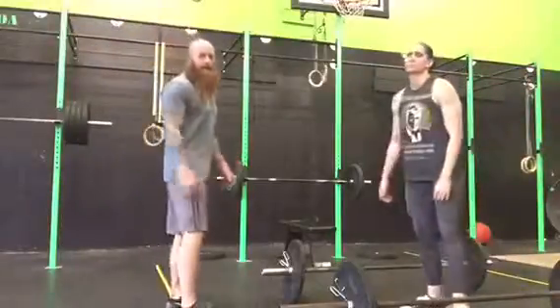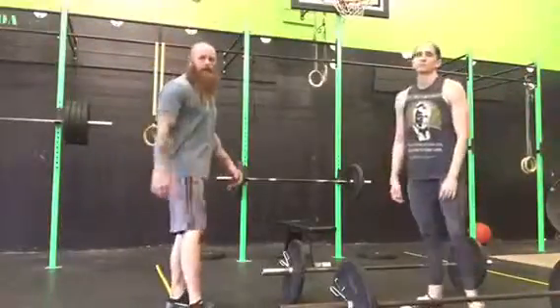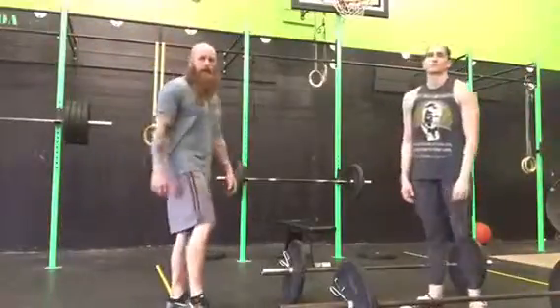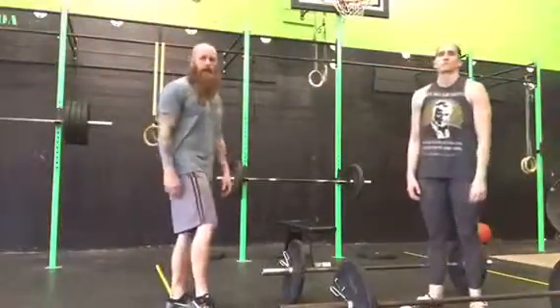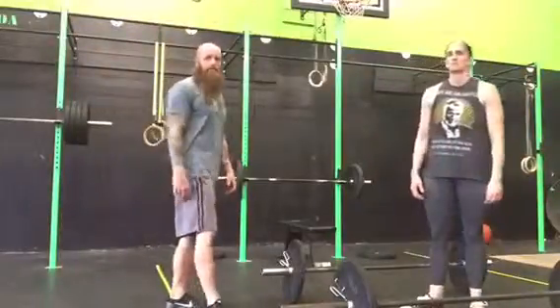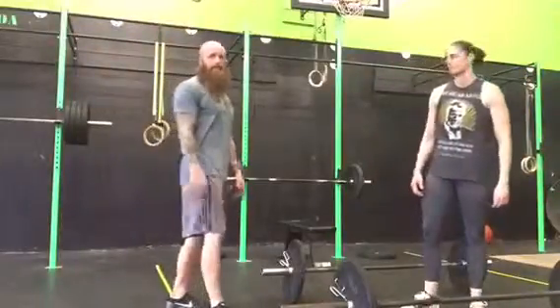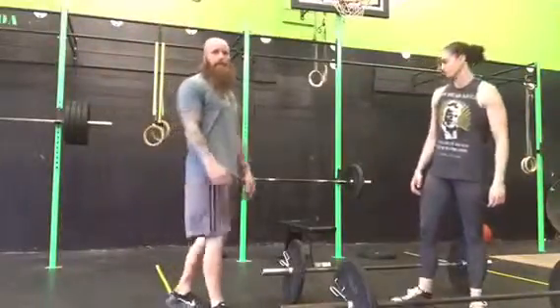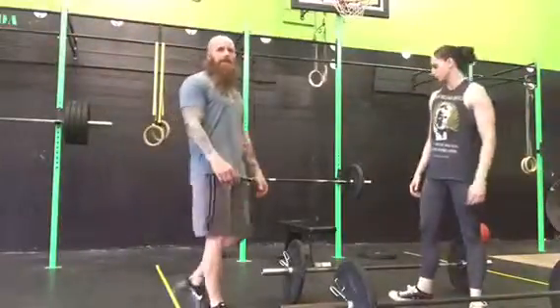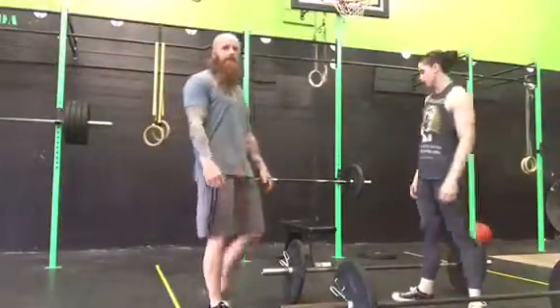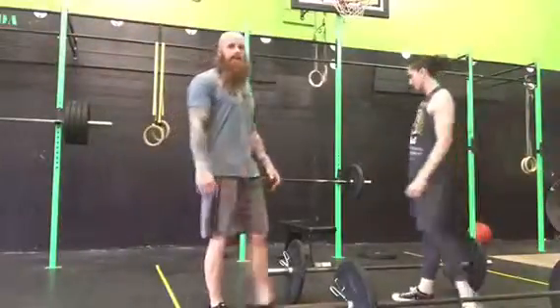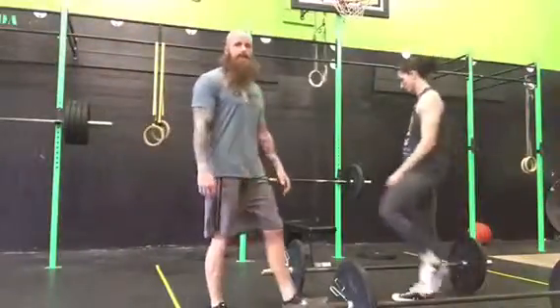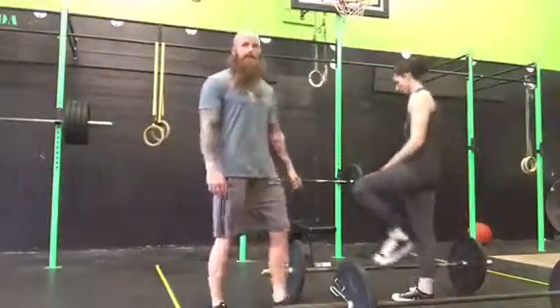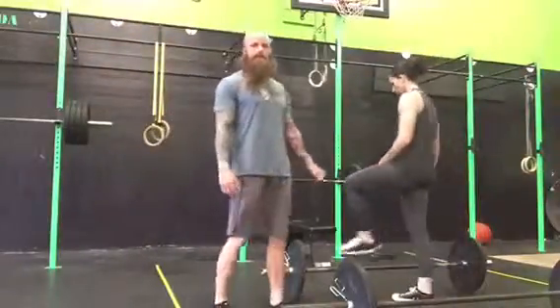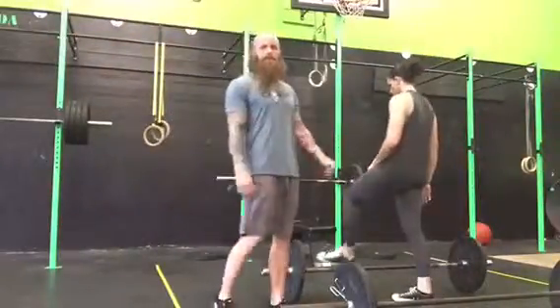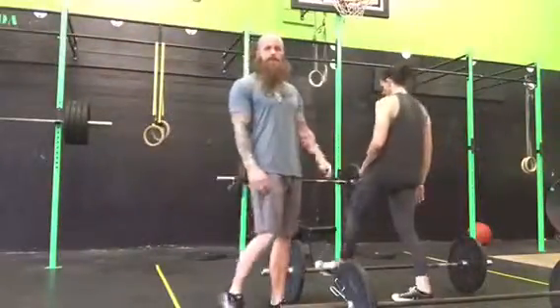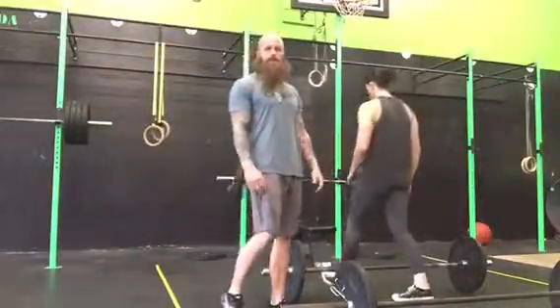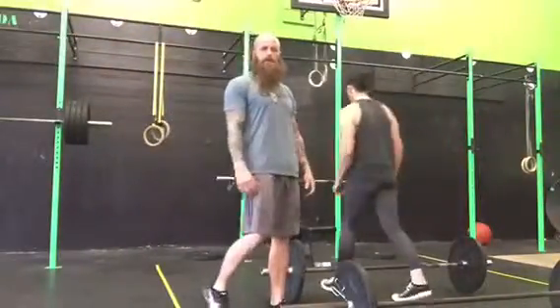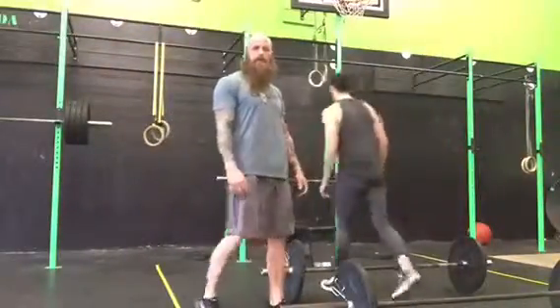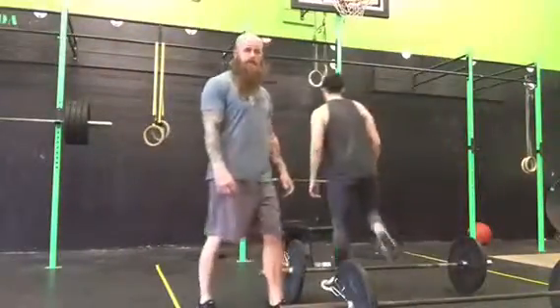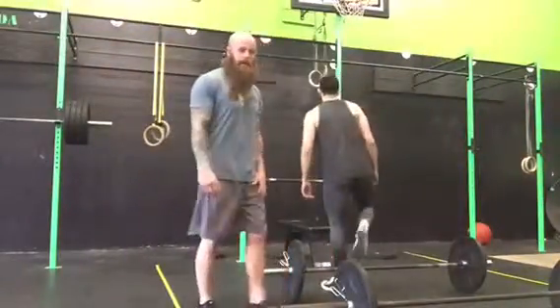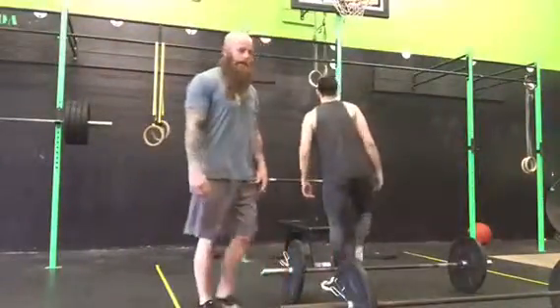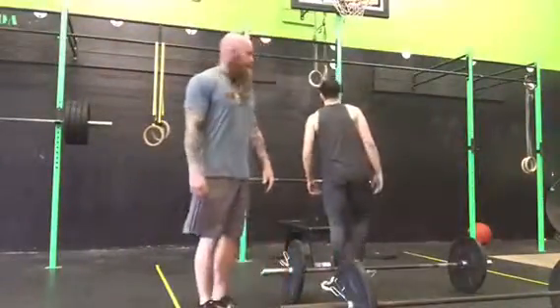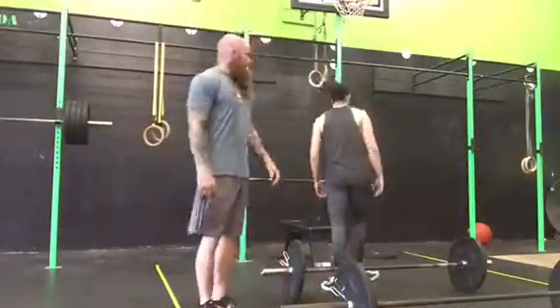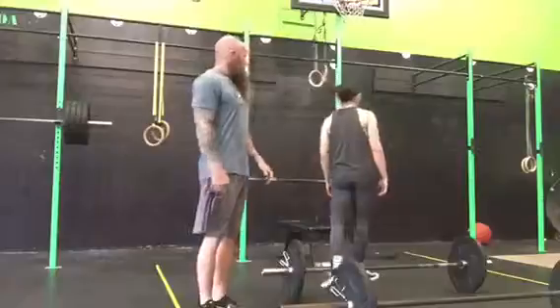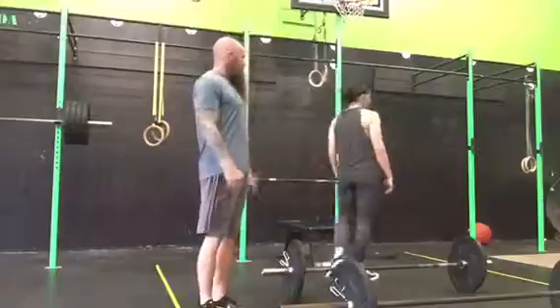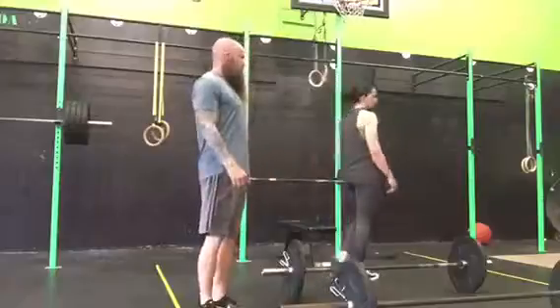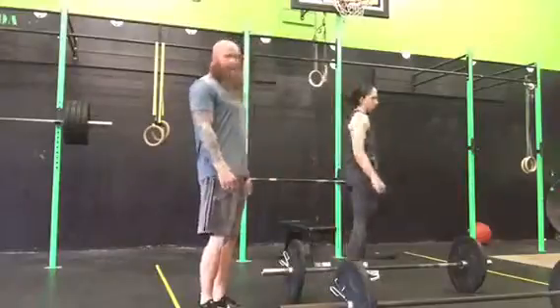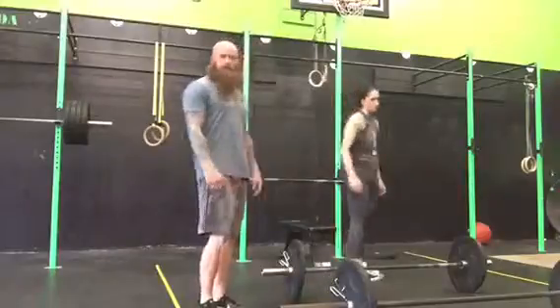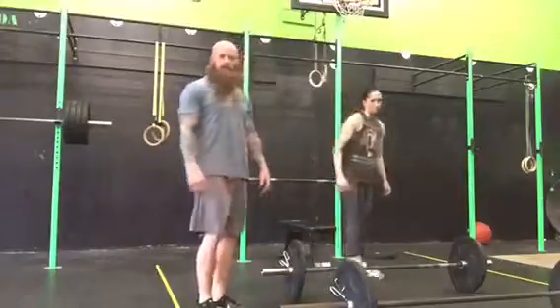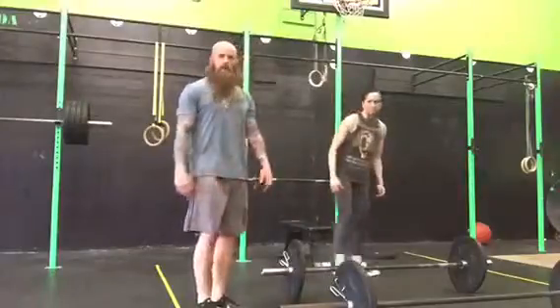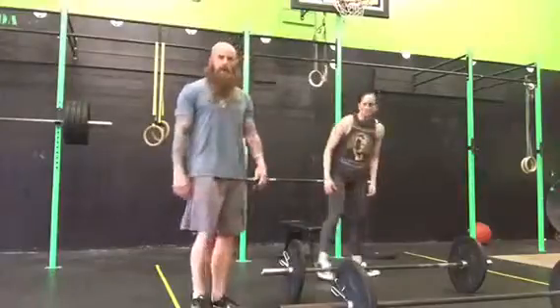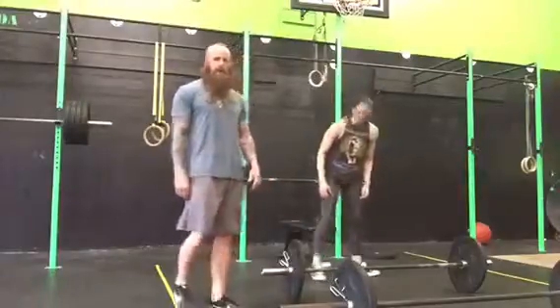Y2 bench press: 10 bench press, 15 thrusters. 3, 2, 1, go.